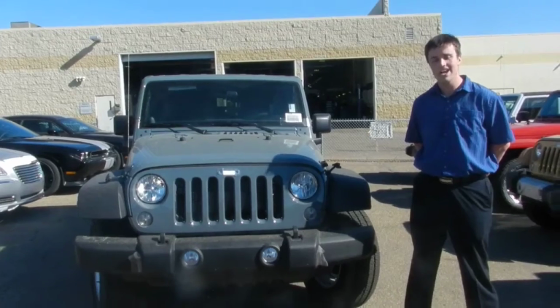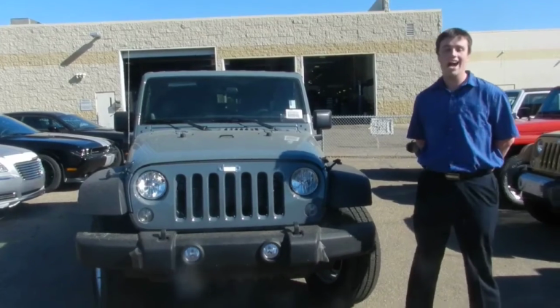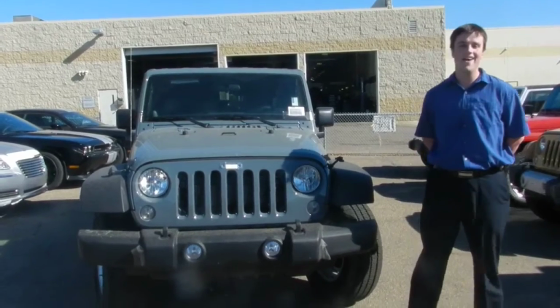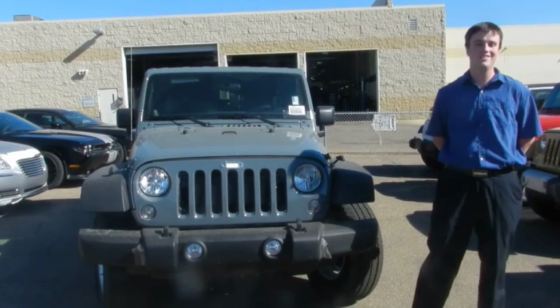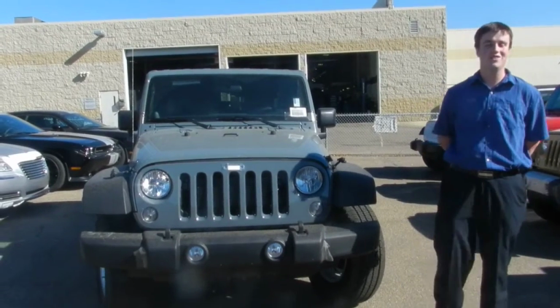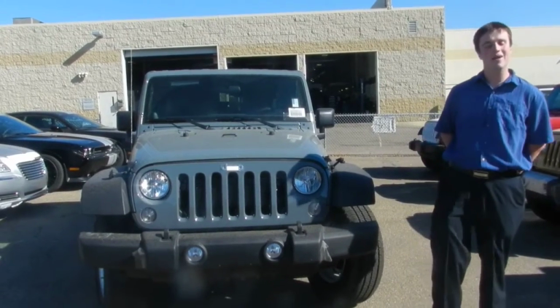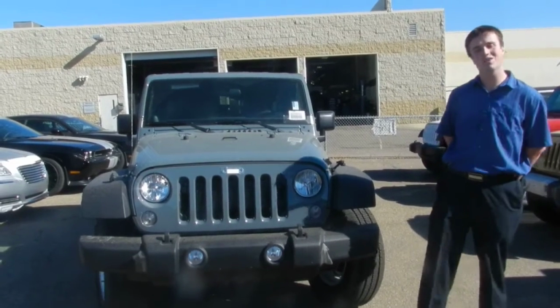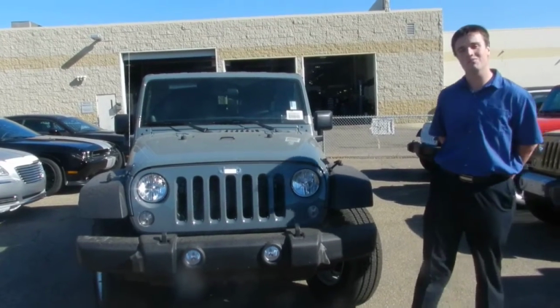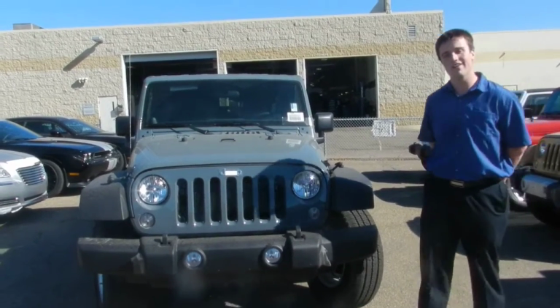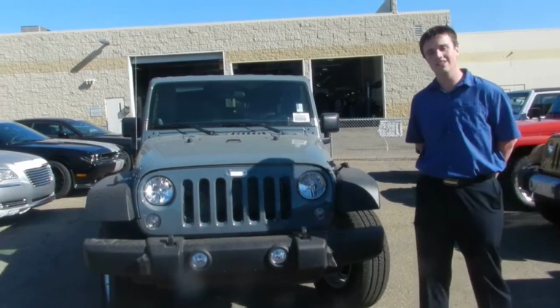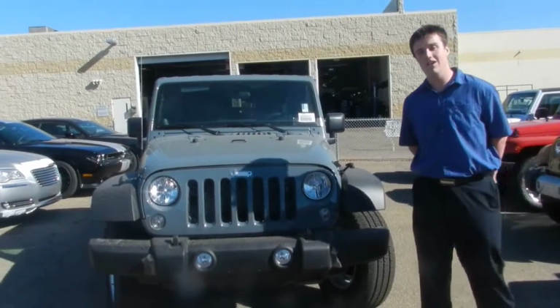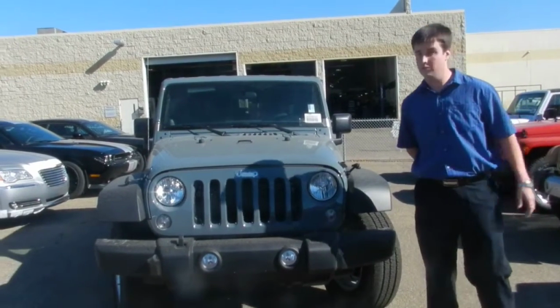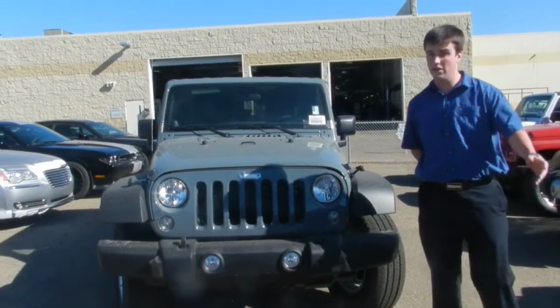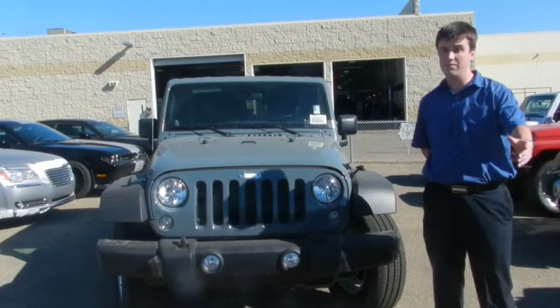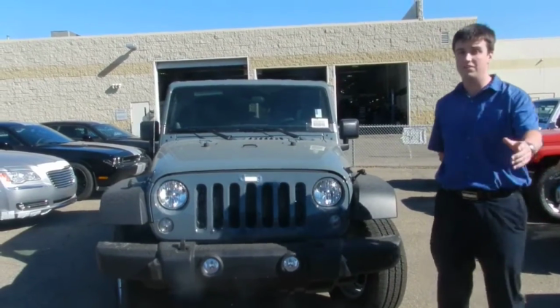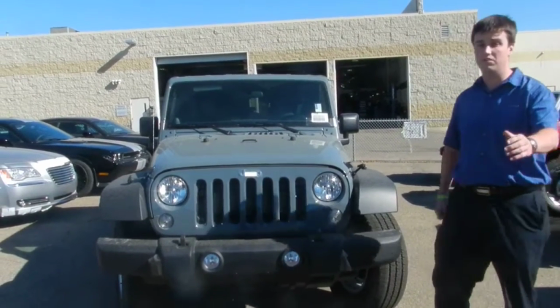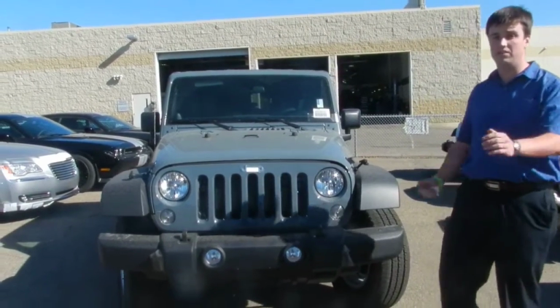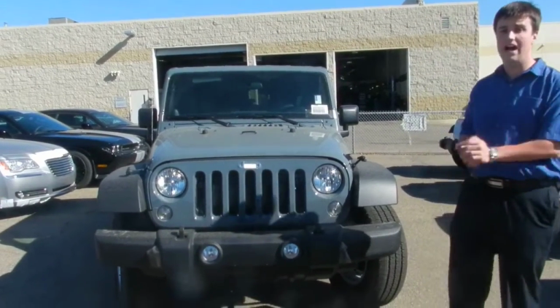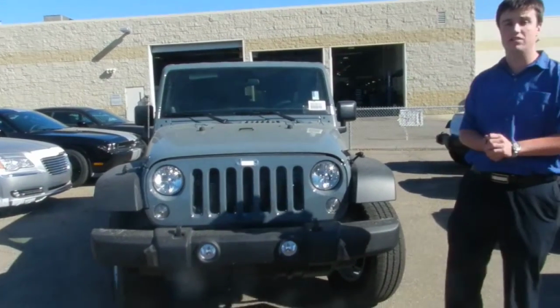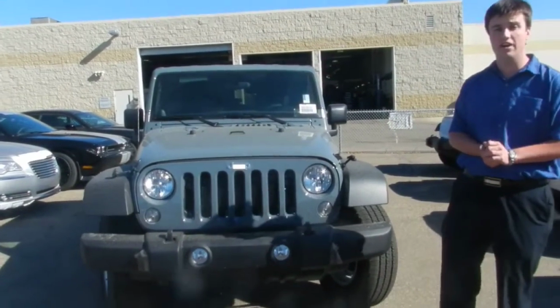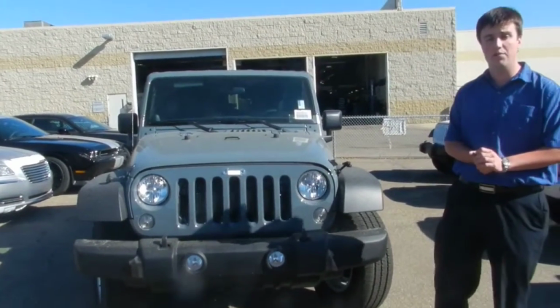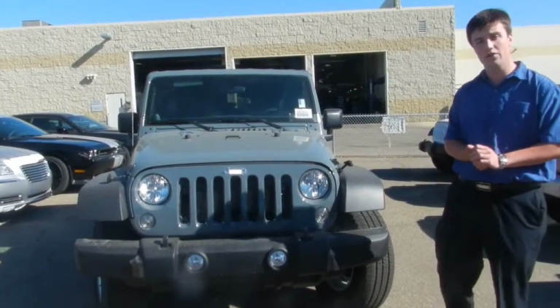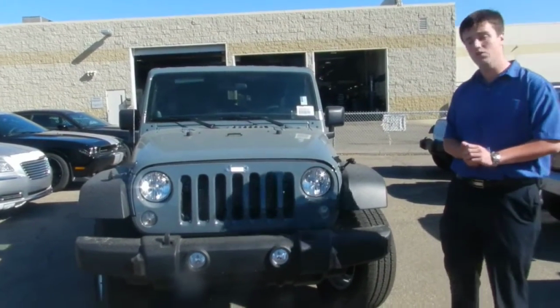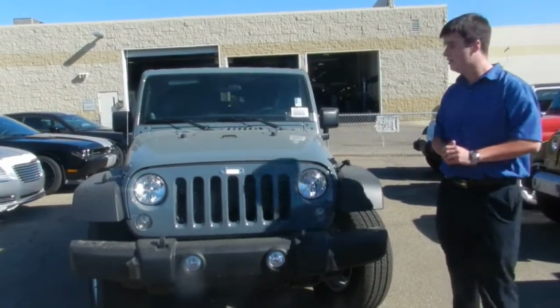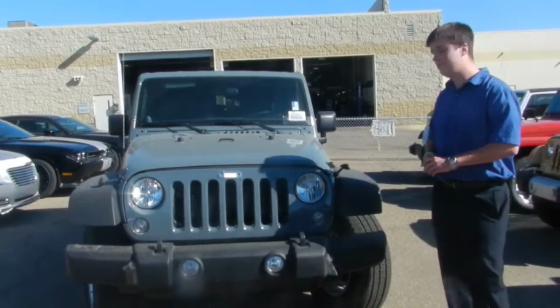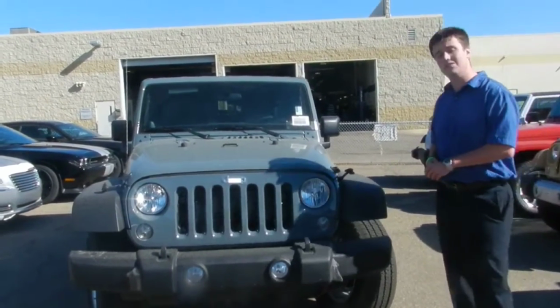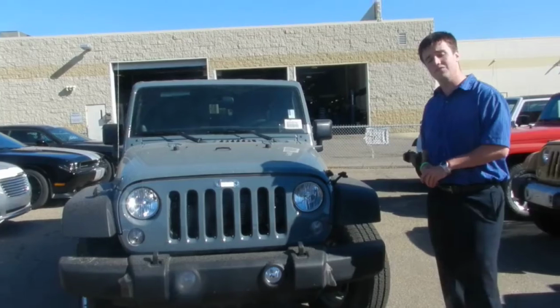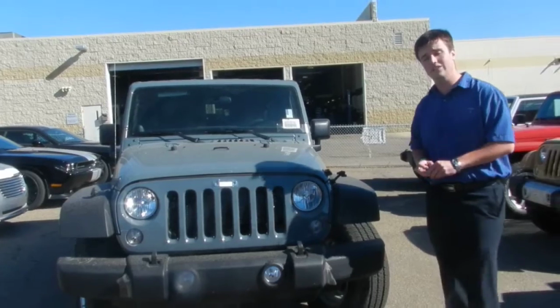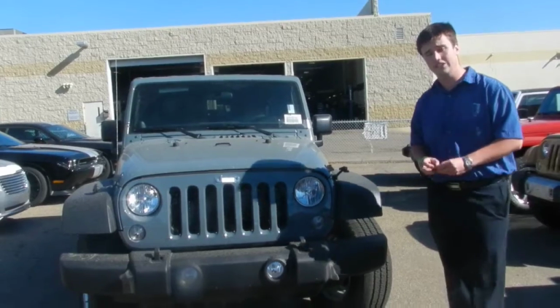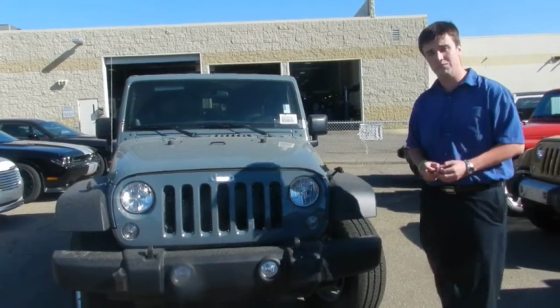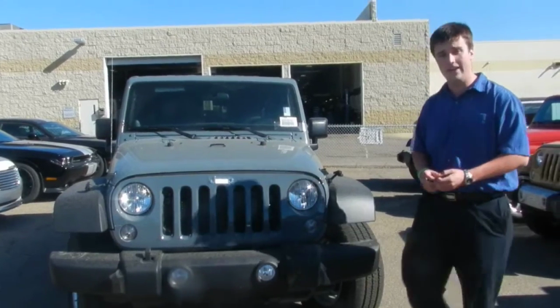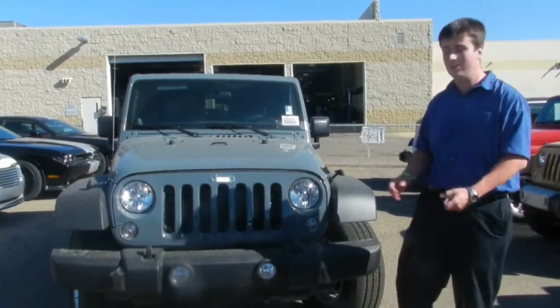Hi Rex, this is Spencer from 1008 Dodge. We were talking to my associate Cyrus there about a new 2014 Jeep Wrangler.